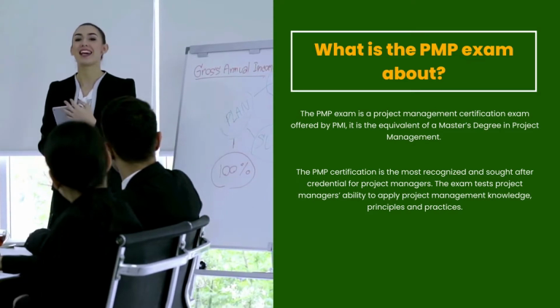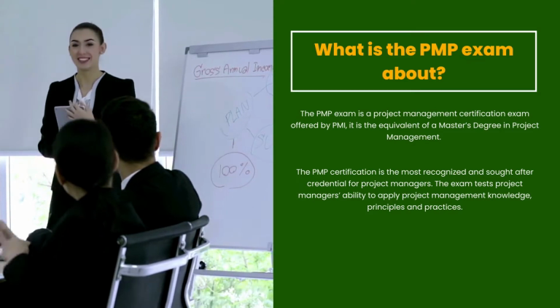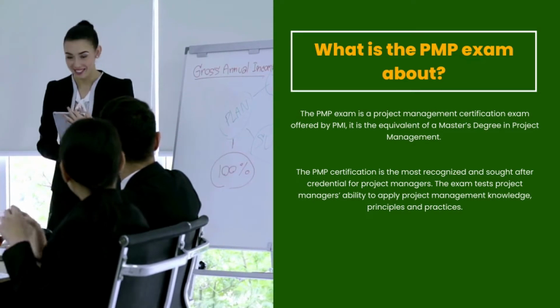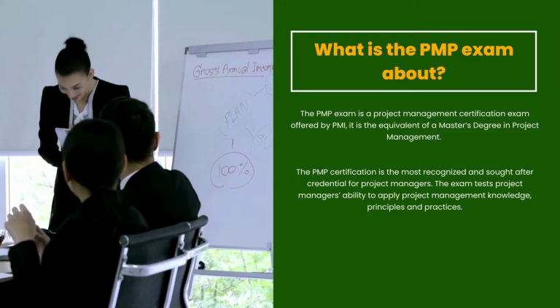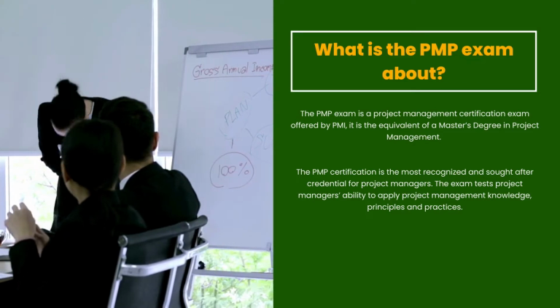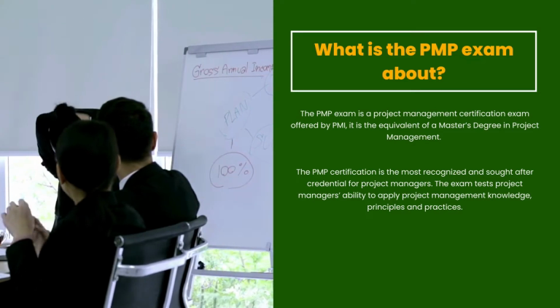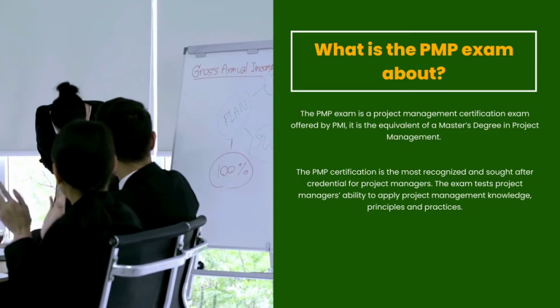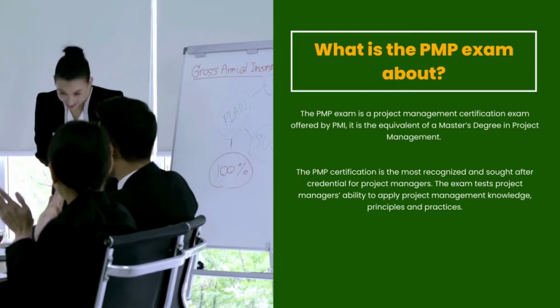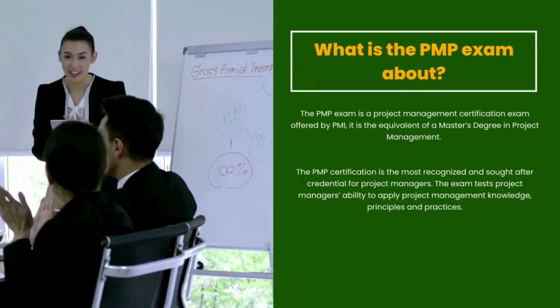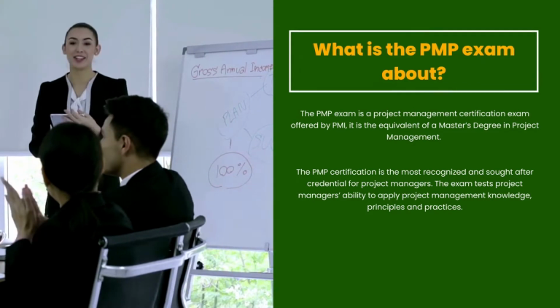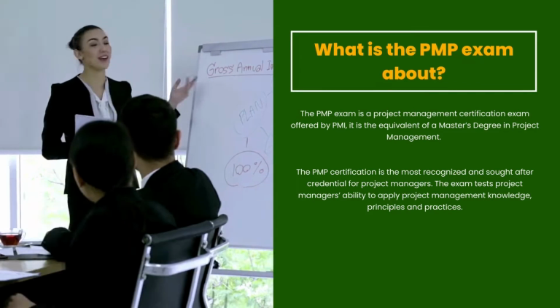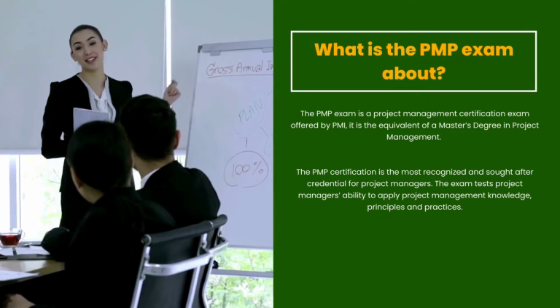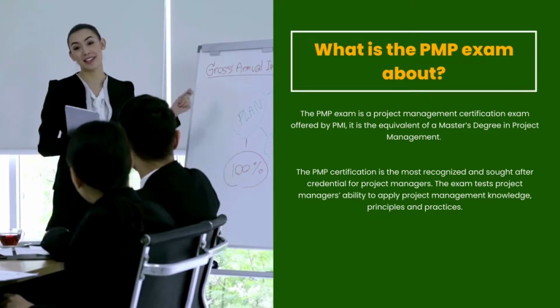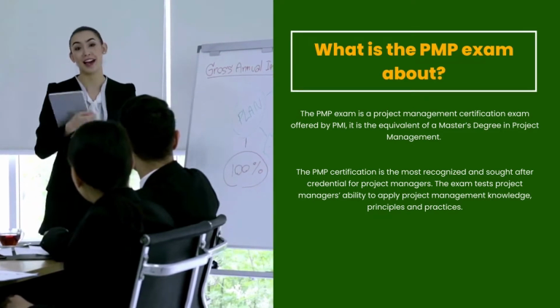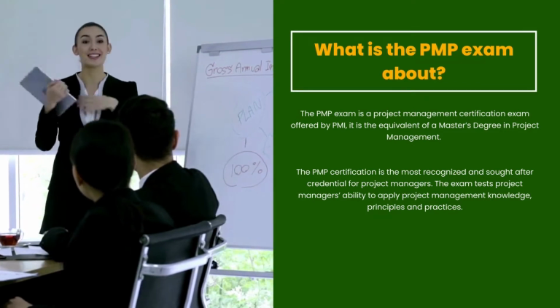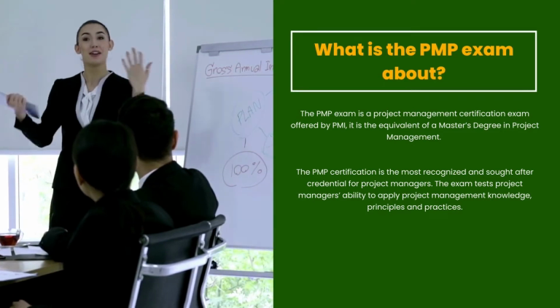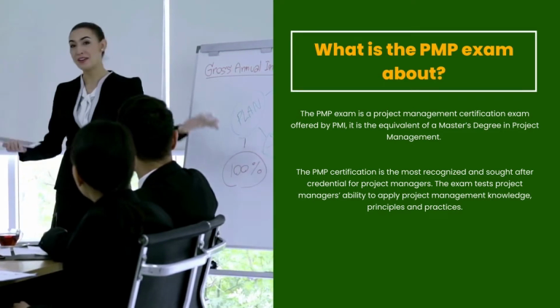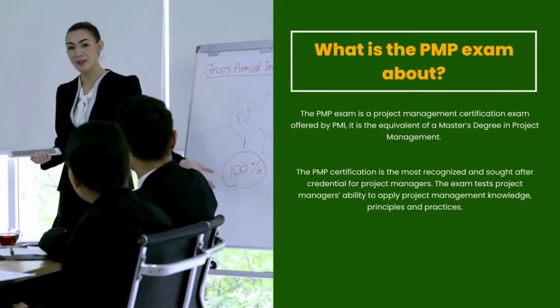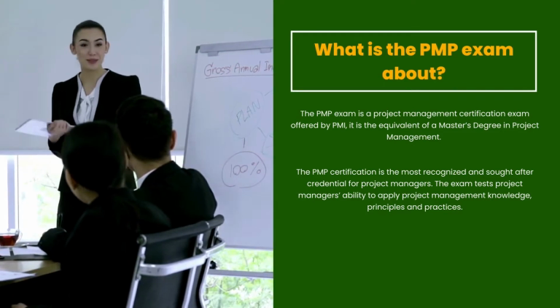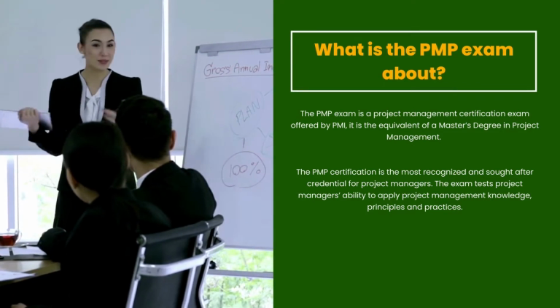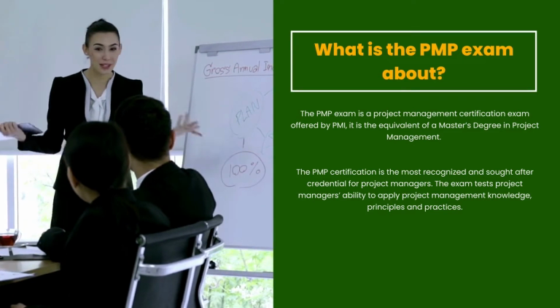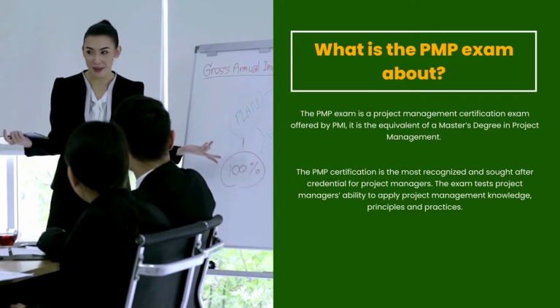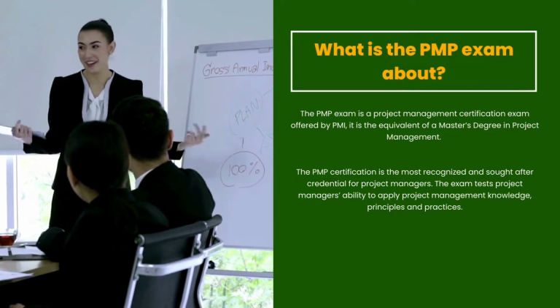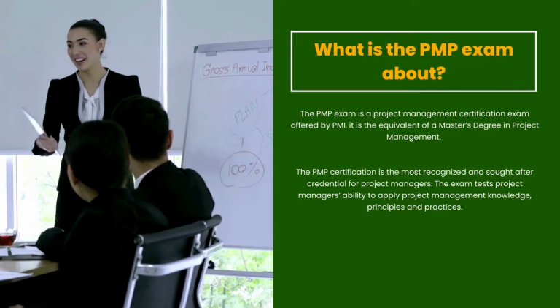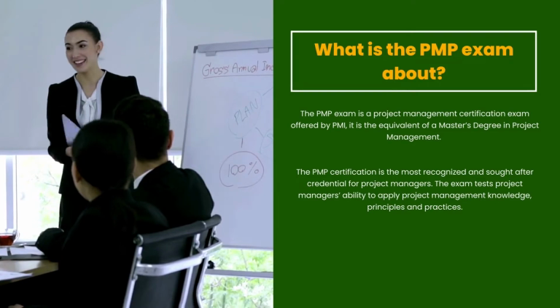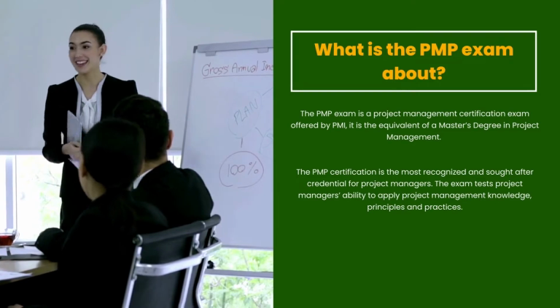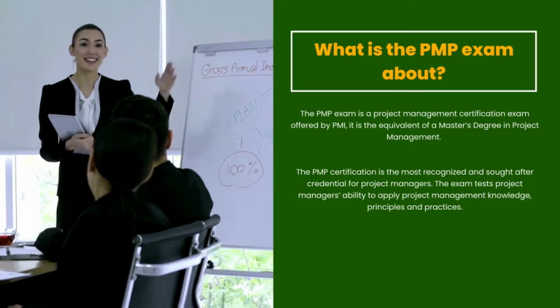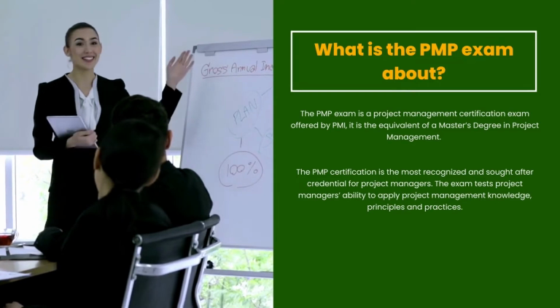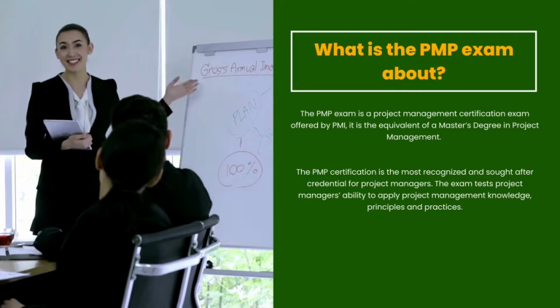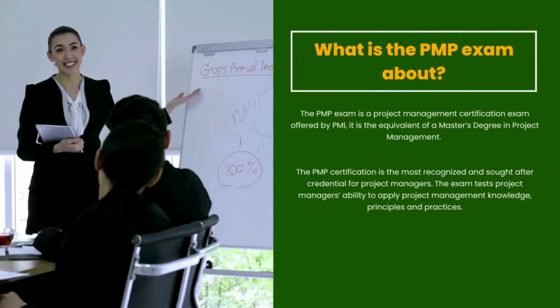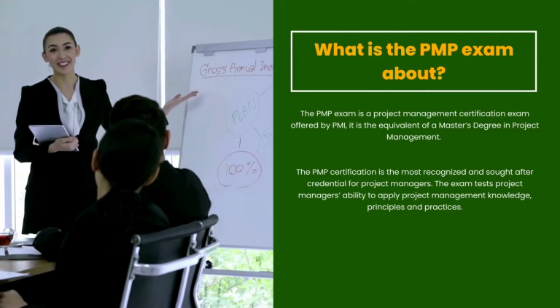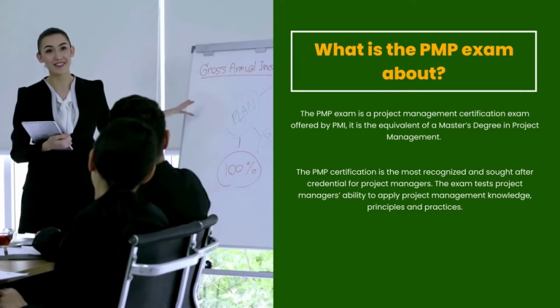The exam tests project managers' ability to apply project management knowledge, principles, and practices.